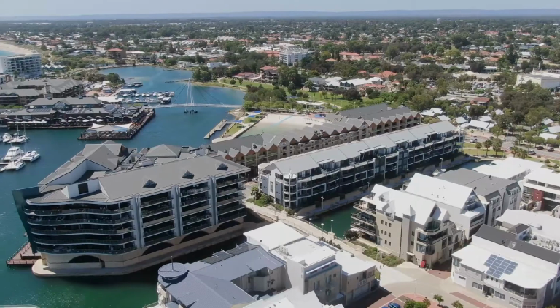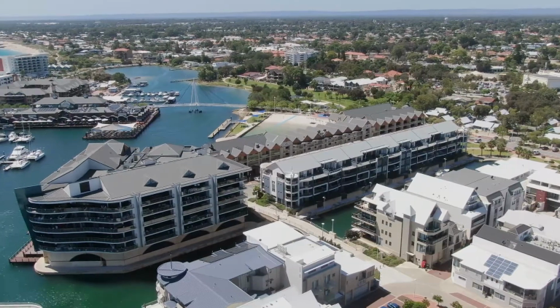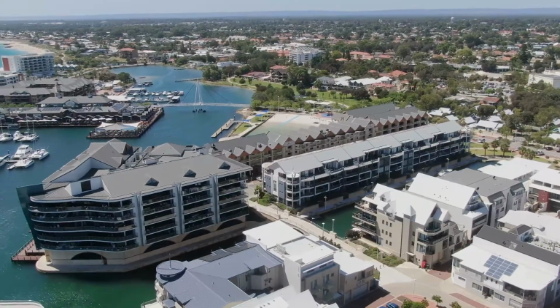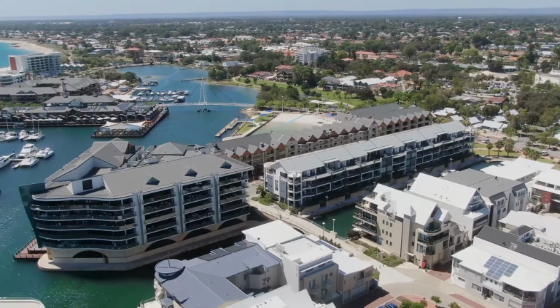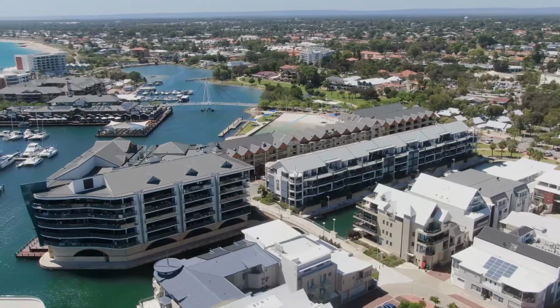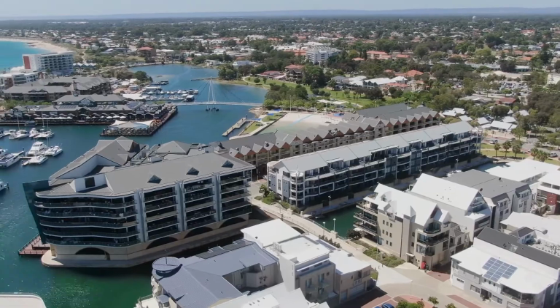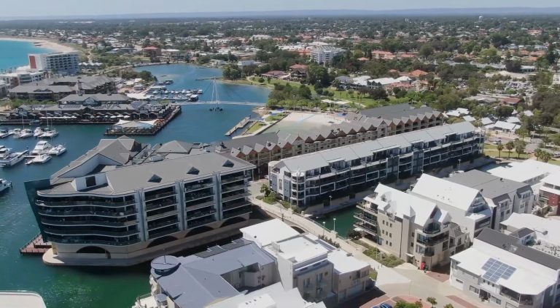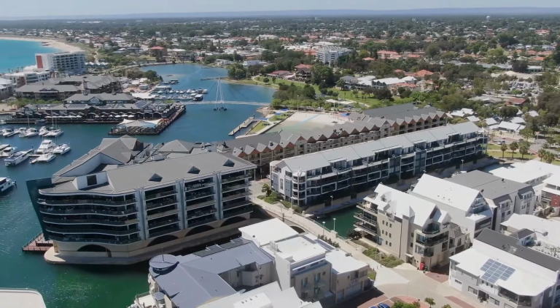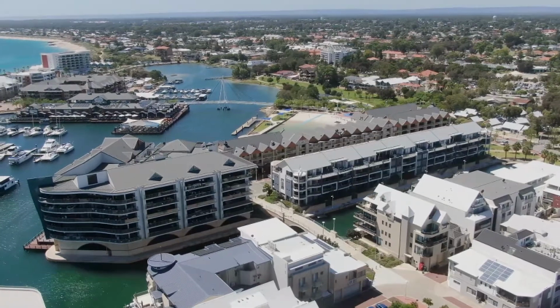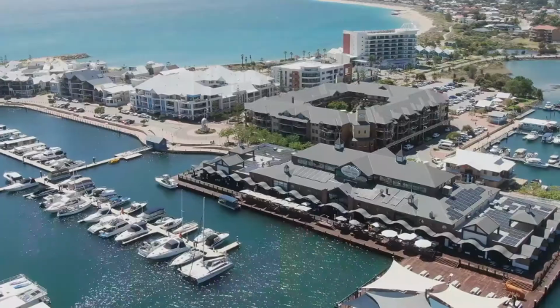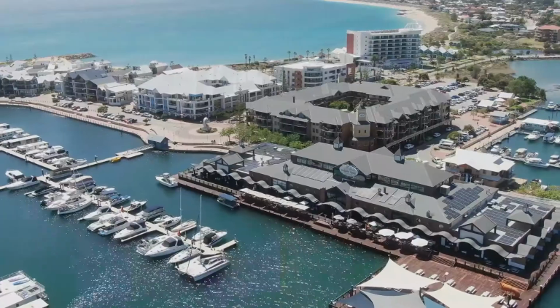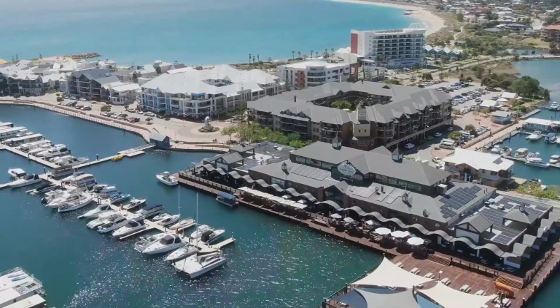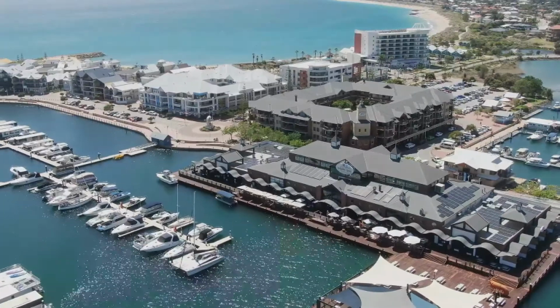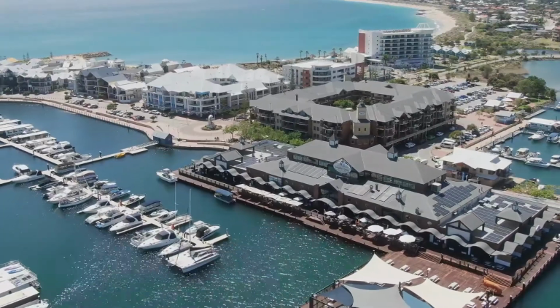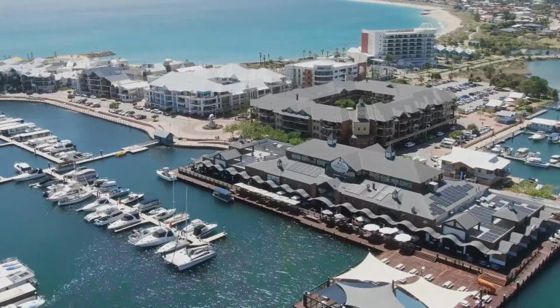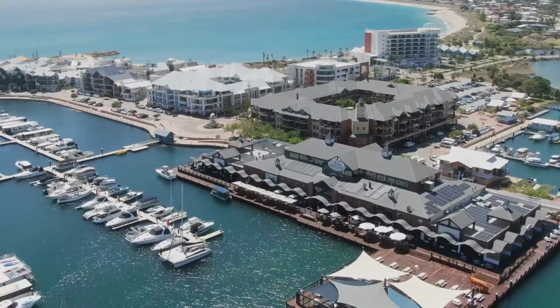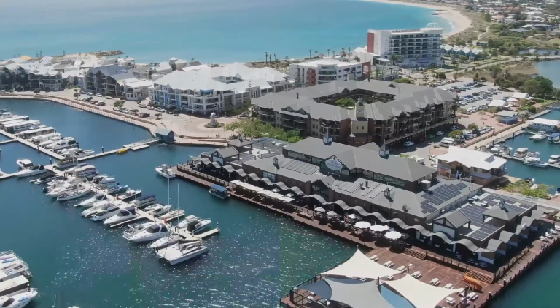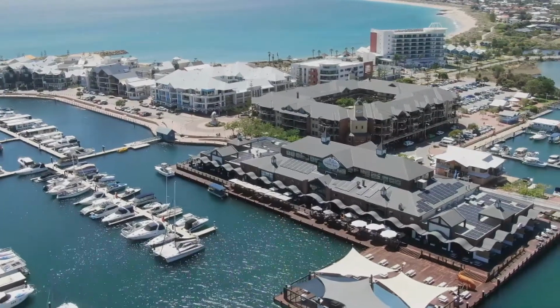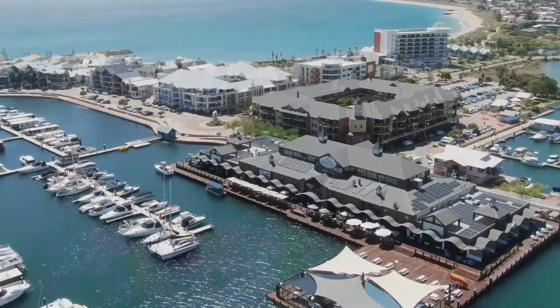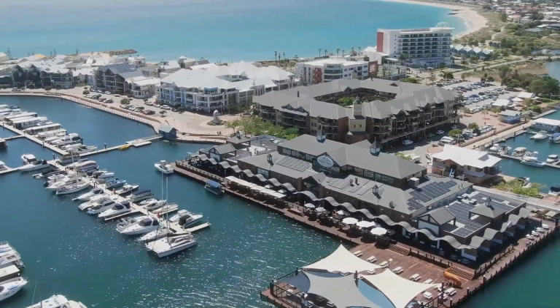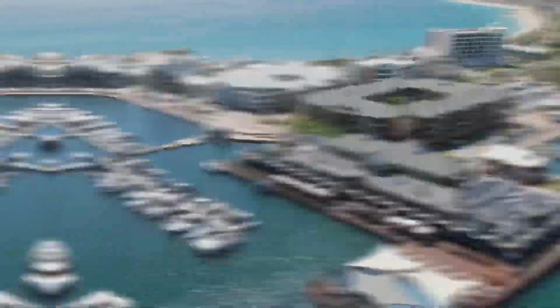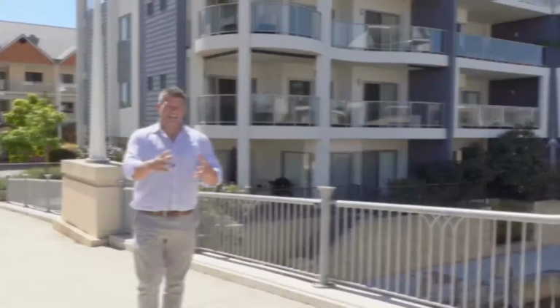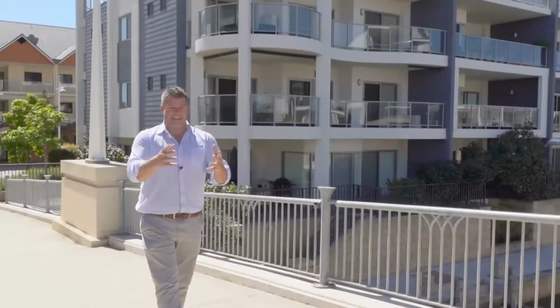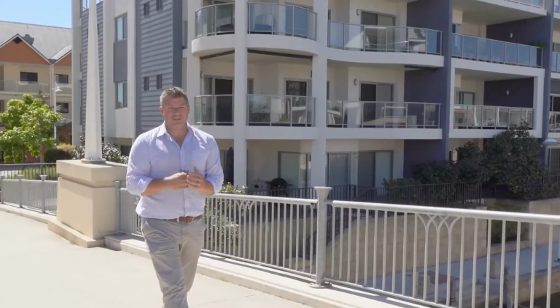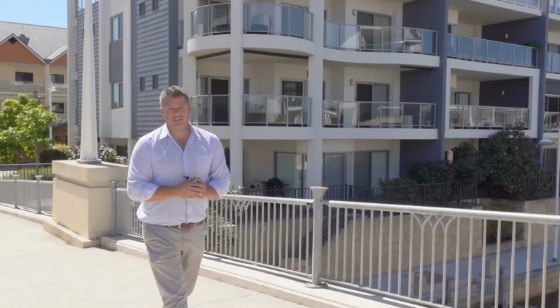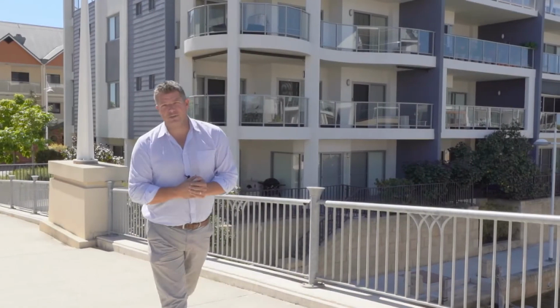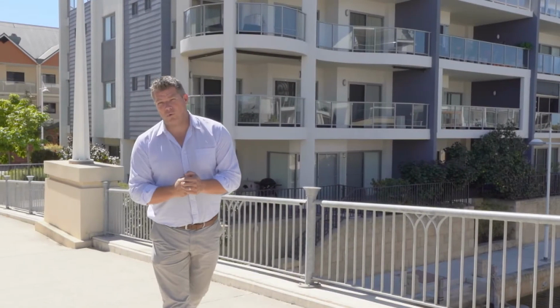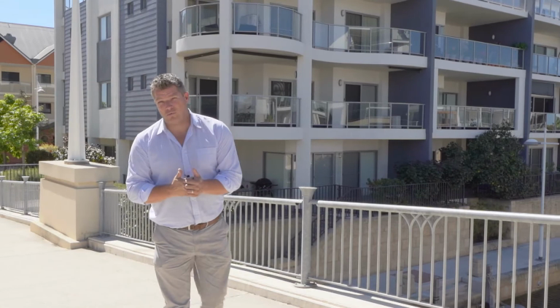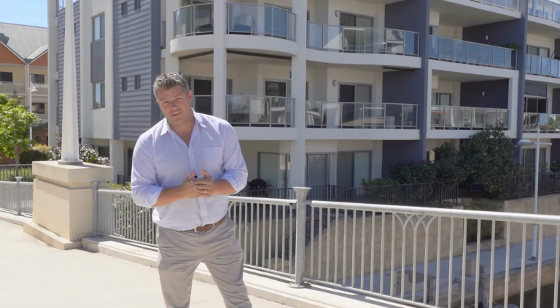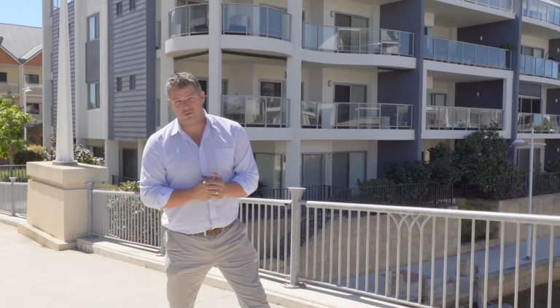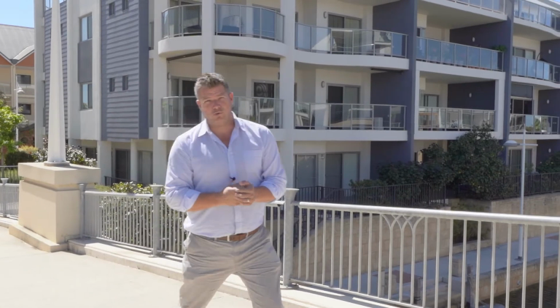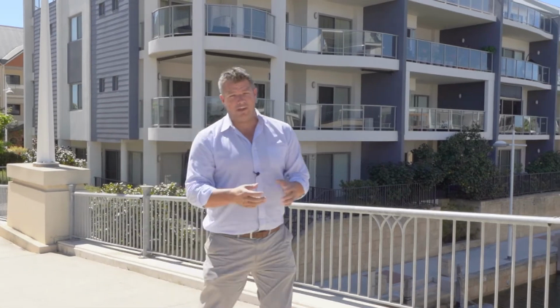This beautiful footbridge light leads down there to the Palladio, where you've got the OBG bar, the oyster bar, everything that you could want right there on your doorstep.